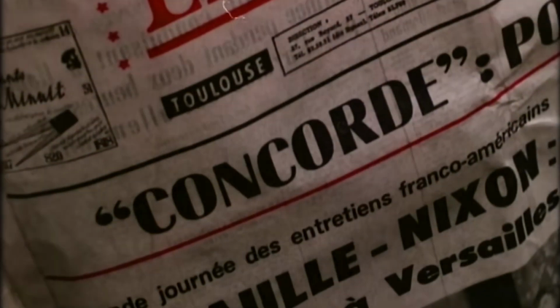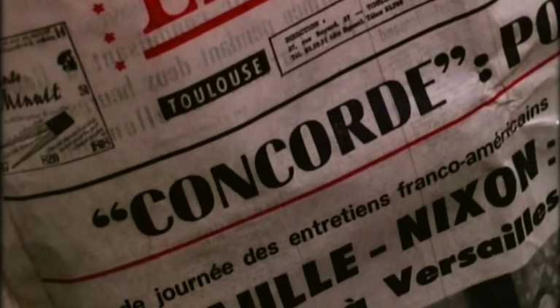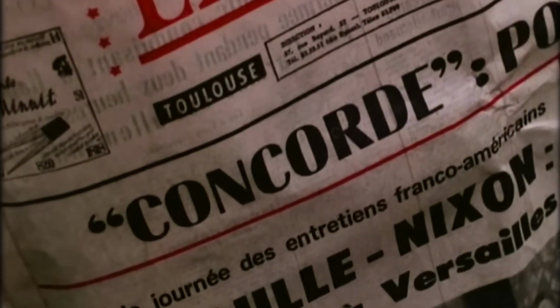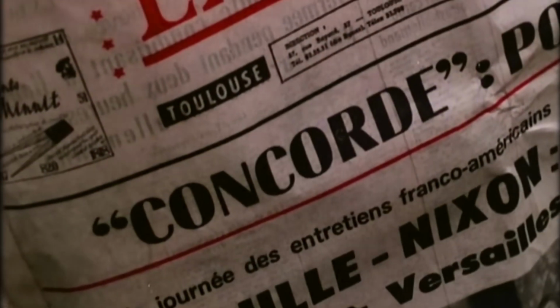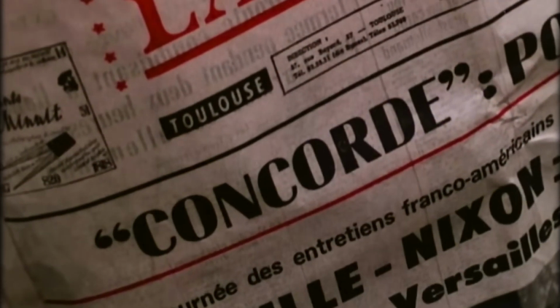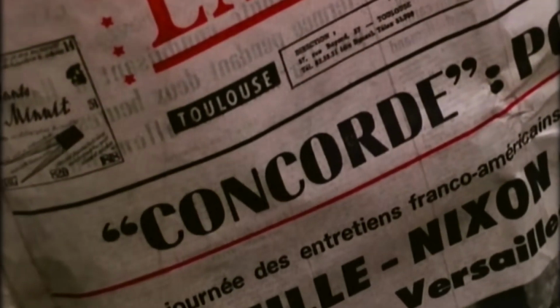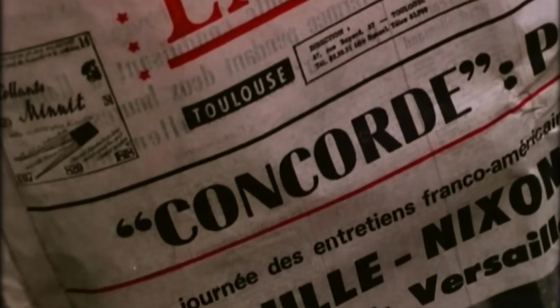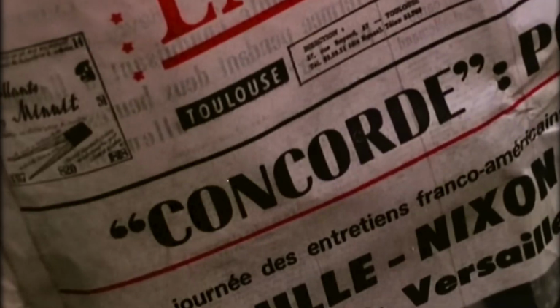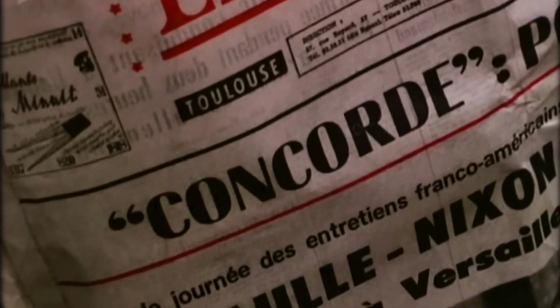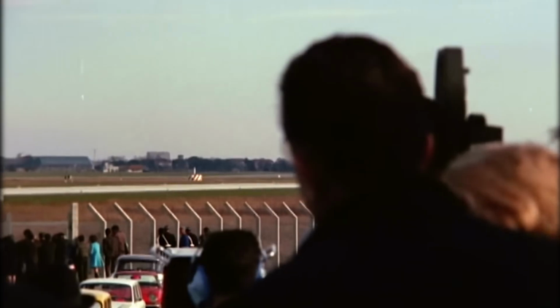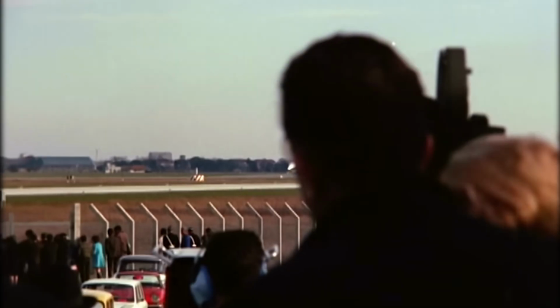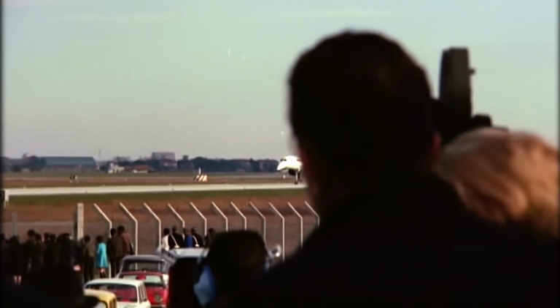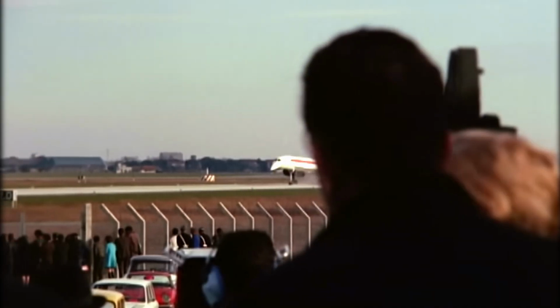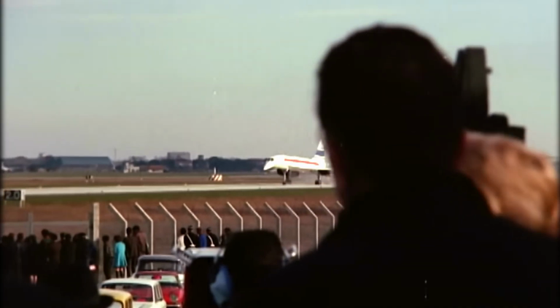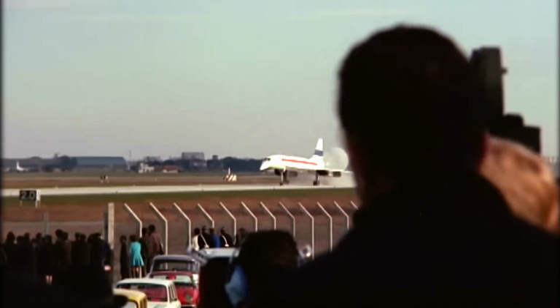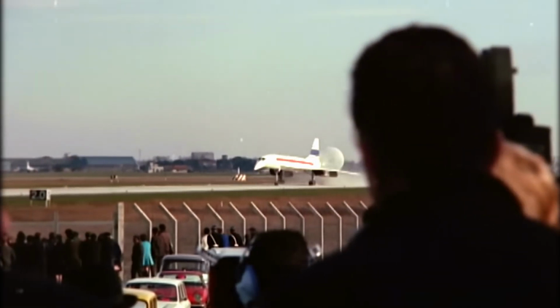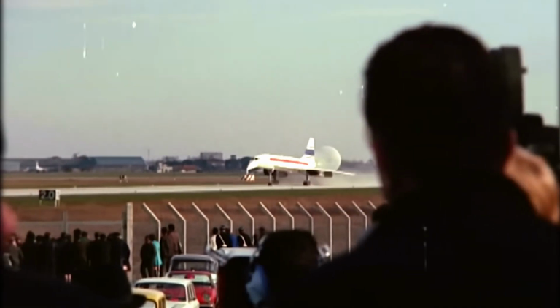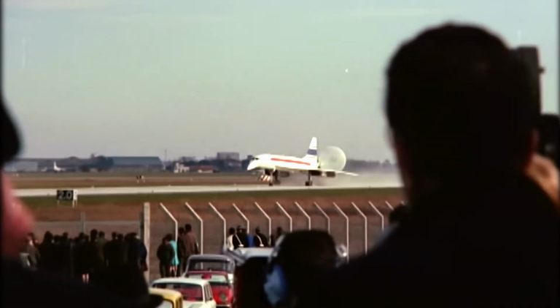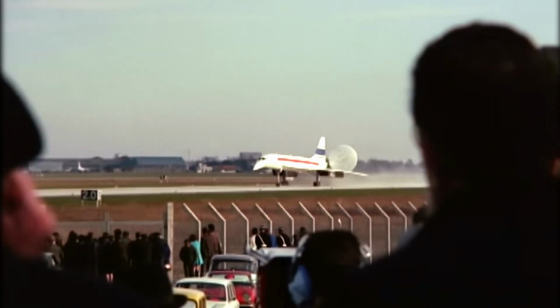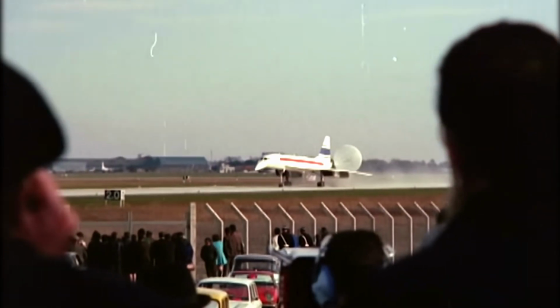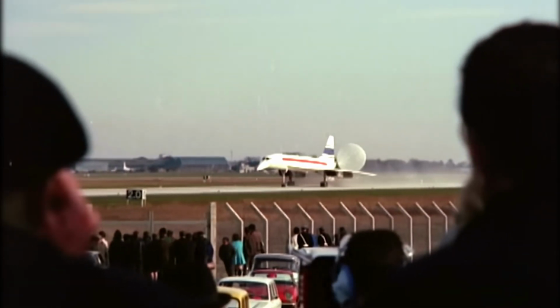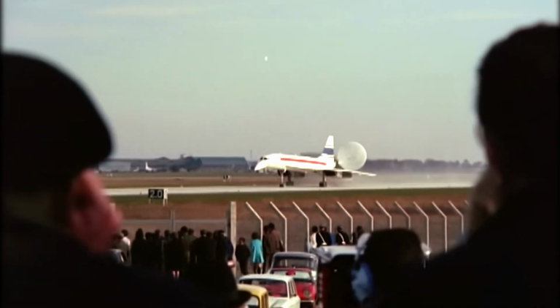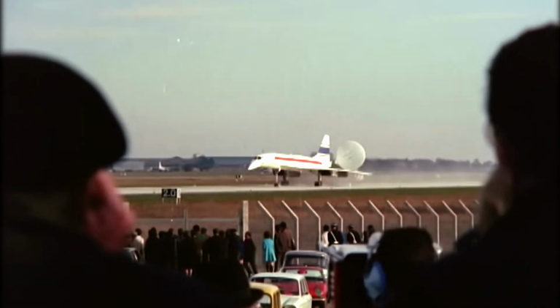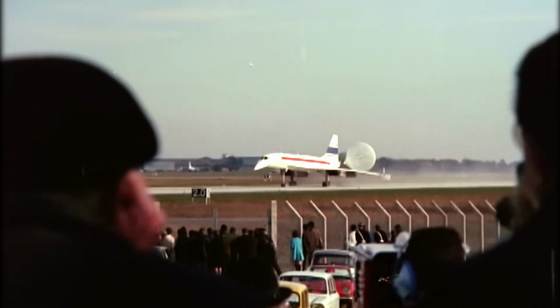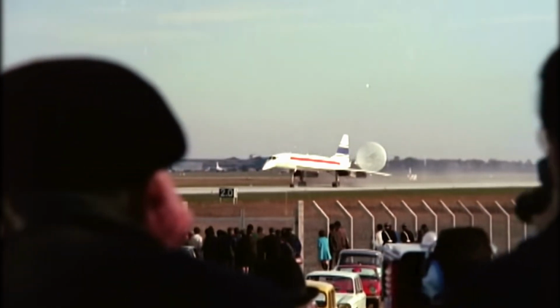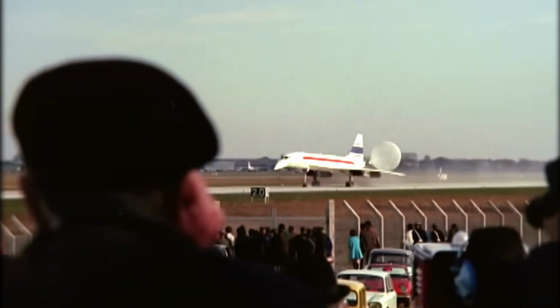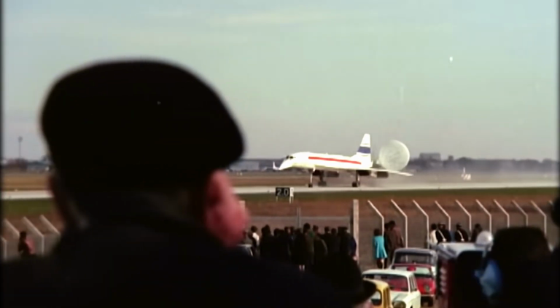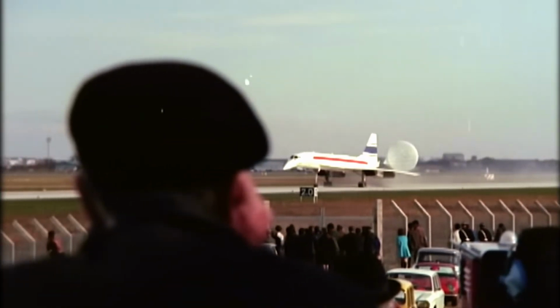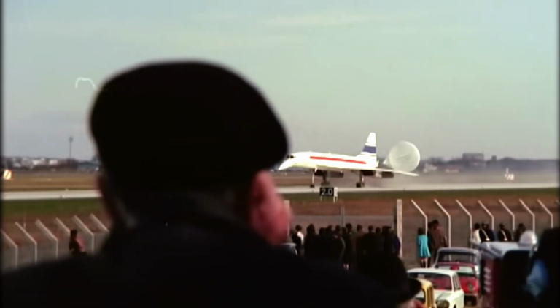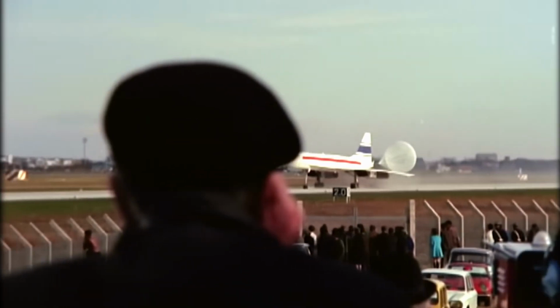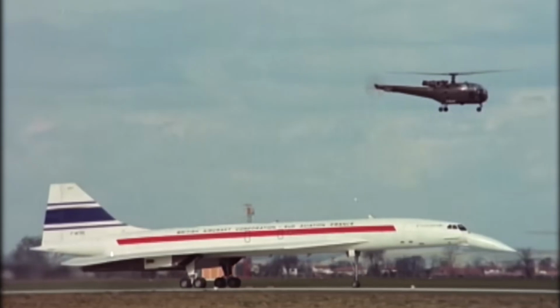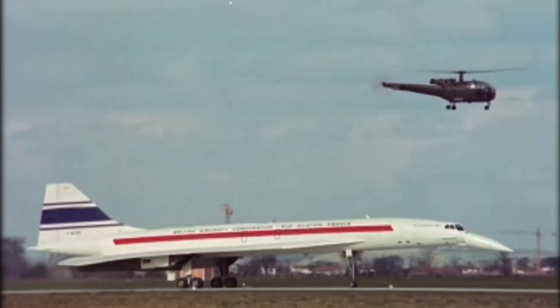In a few years' time, the sight of Concorde on international airfields all over the world will be commonplace, if all goes well.